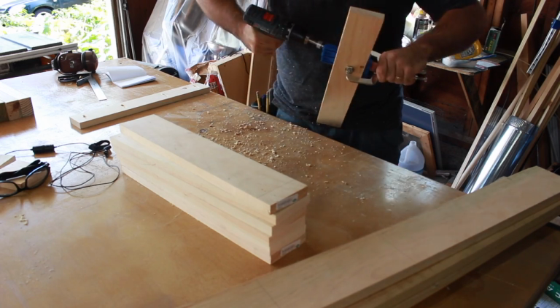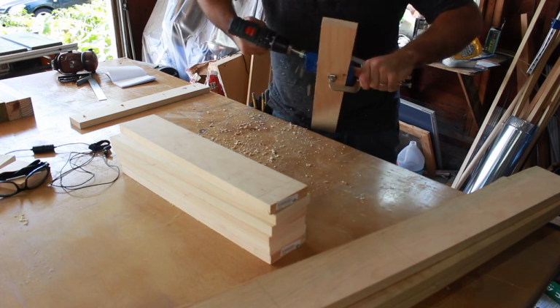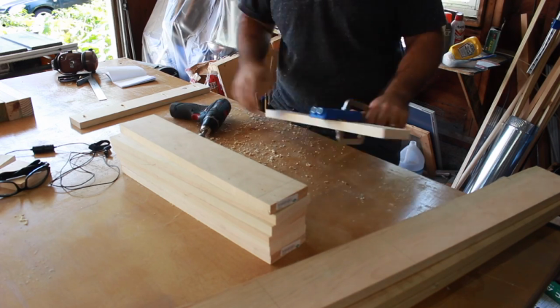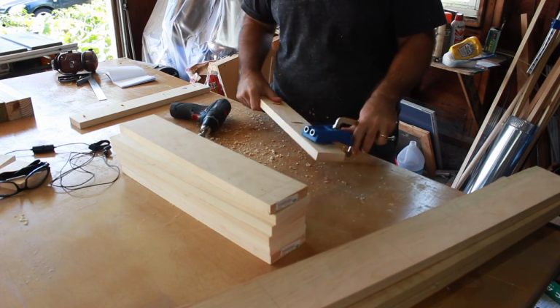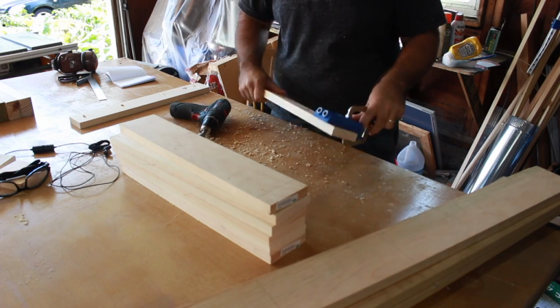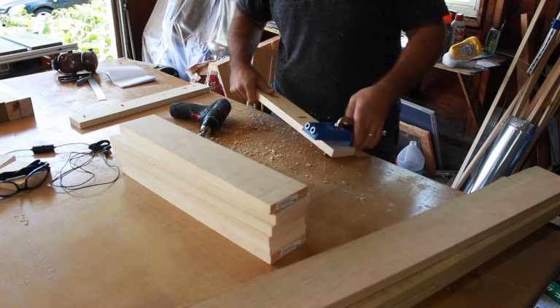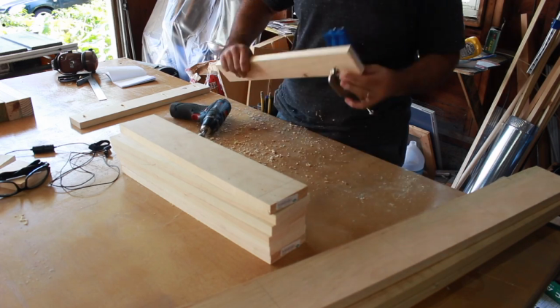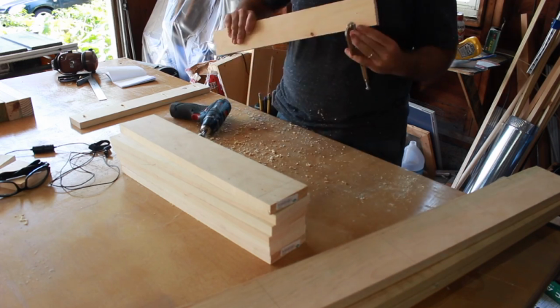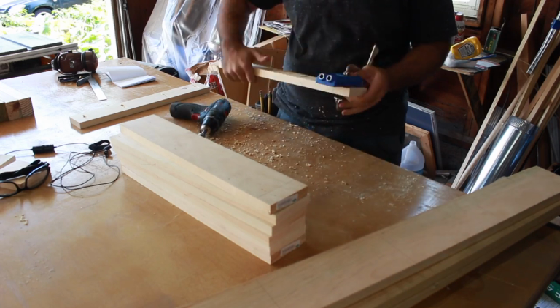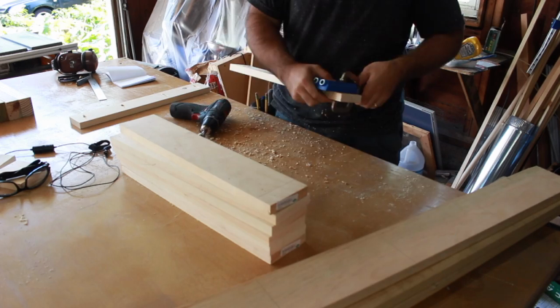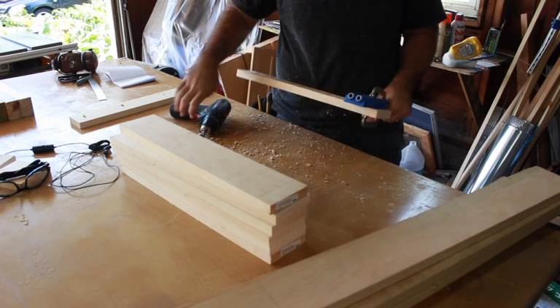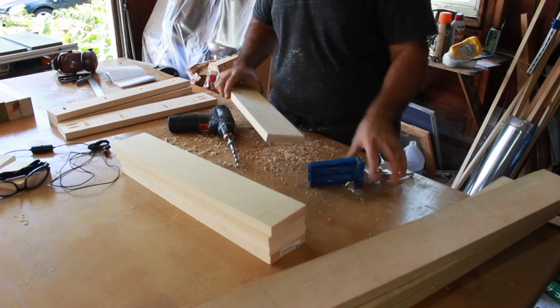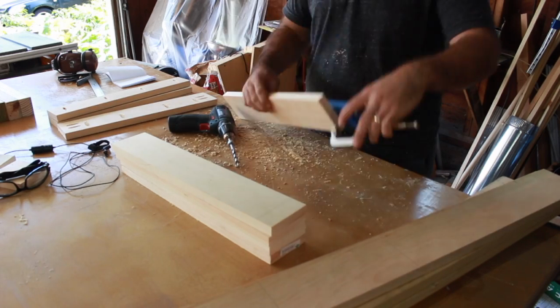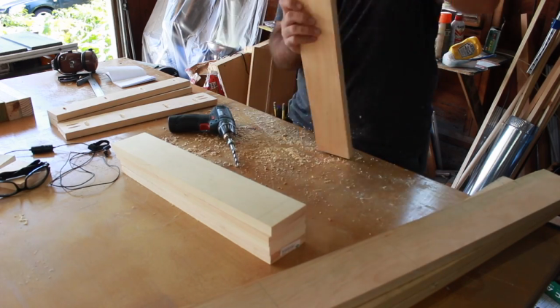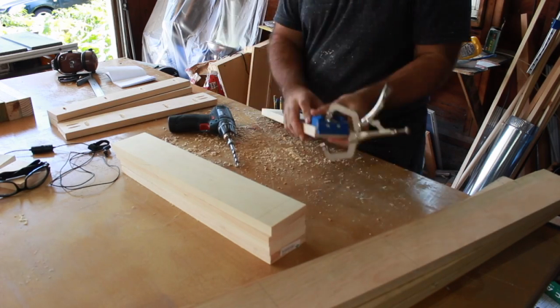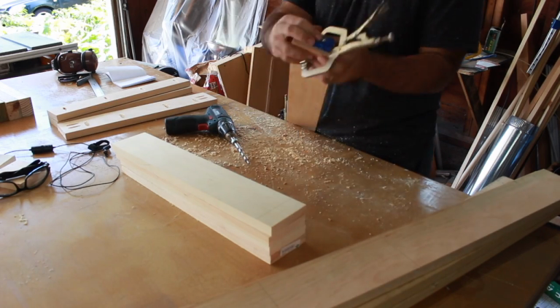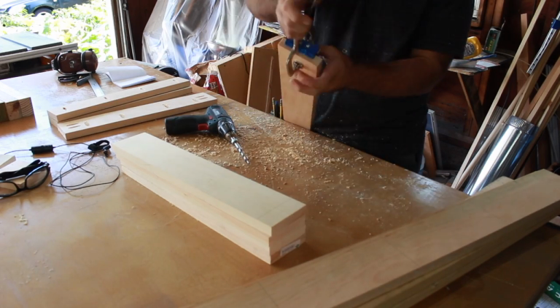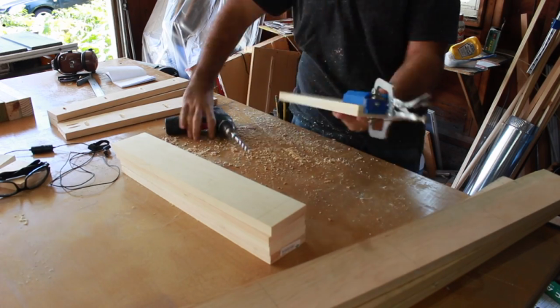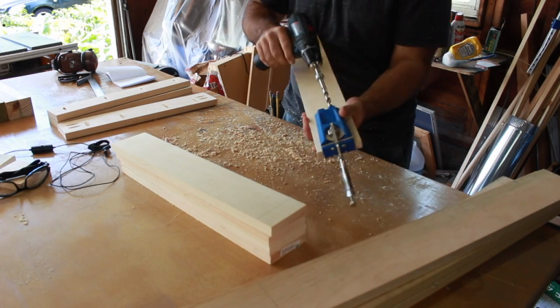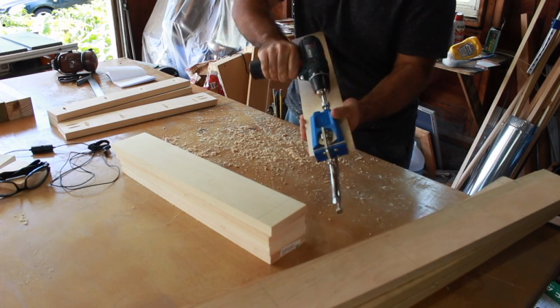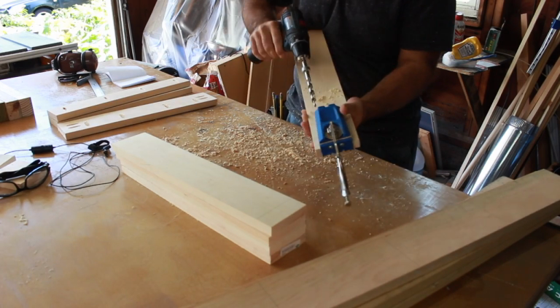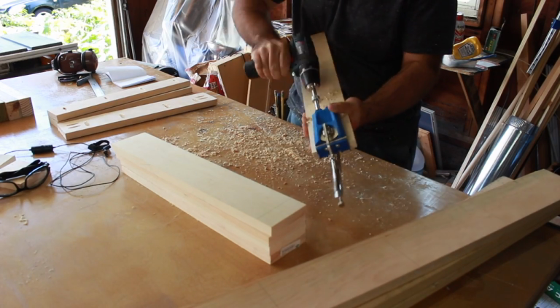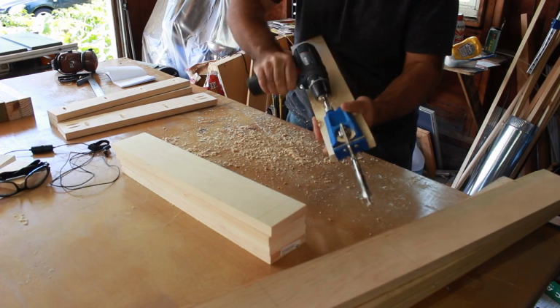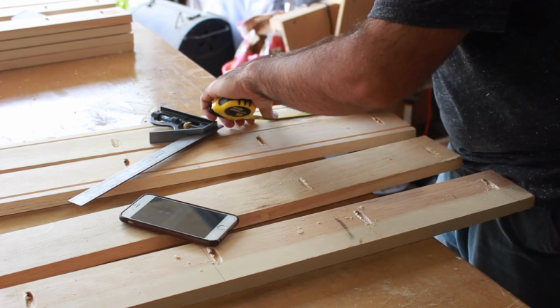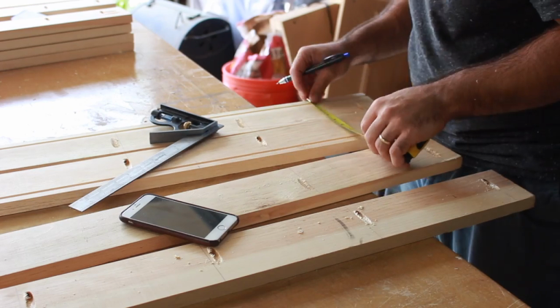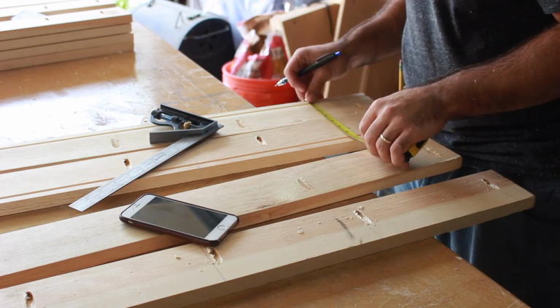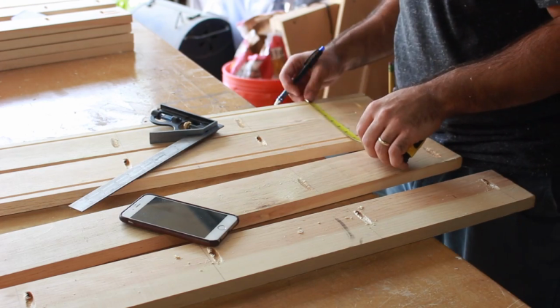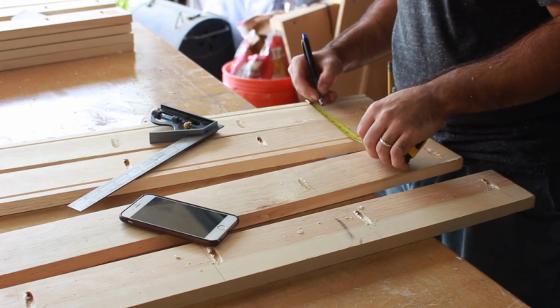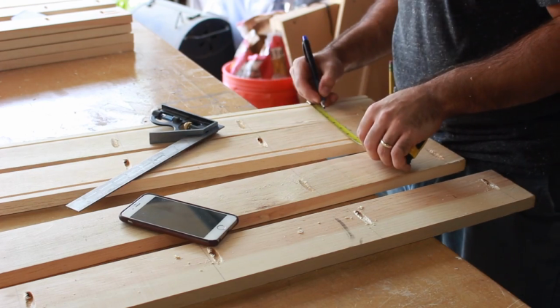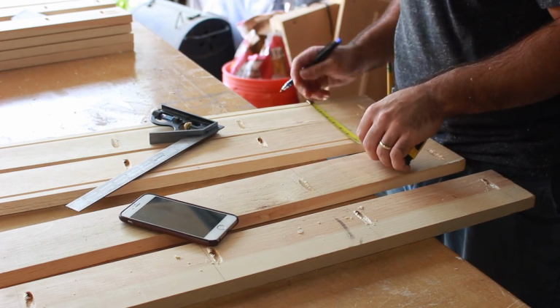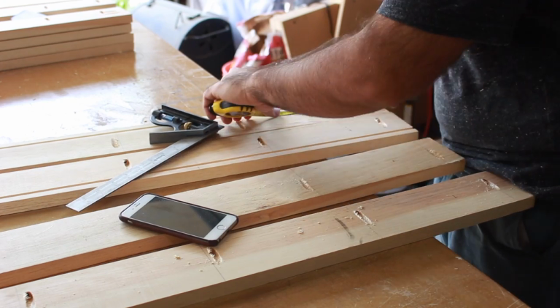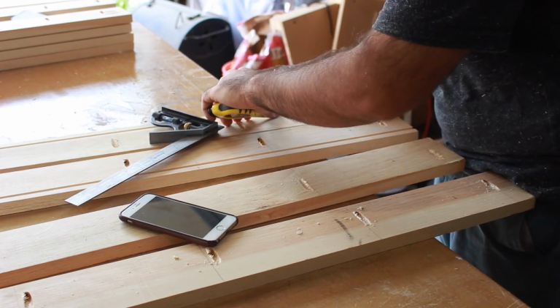Pocket holes make things go together really easily. If you don't have one, I totally recommend getting one. It's worth the investment.